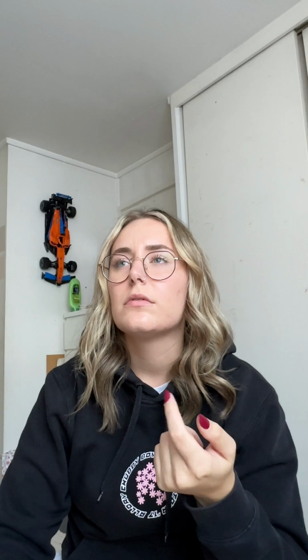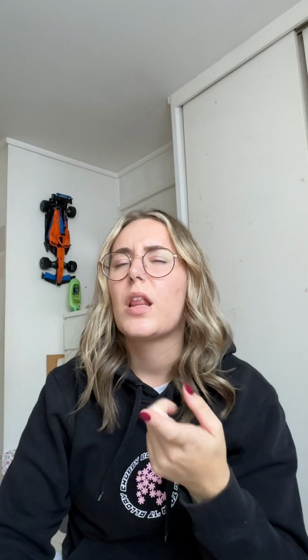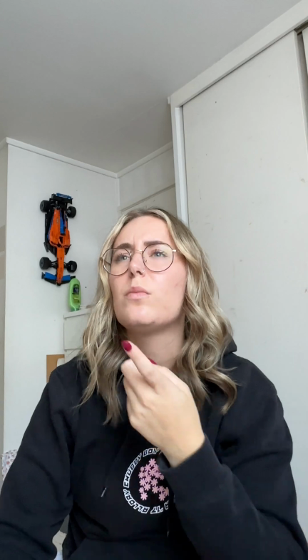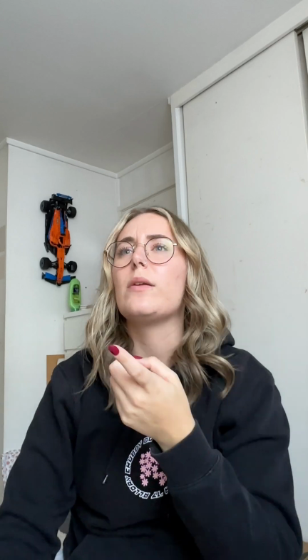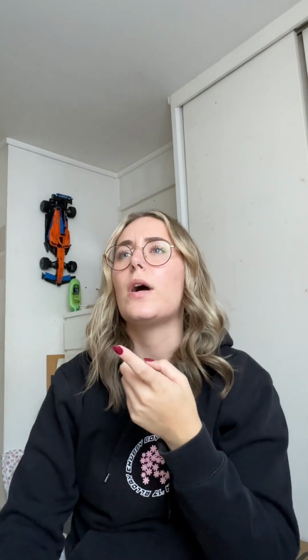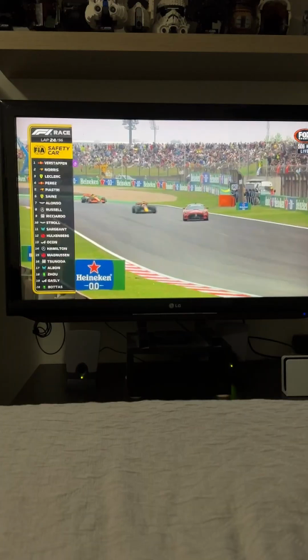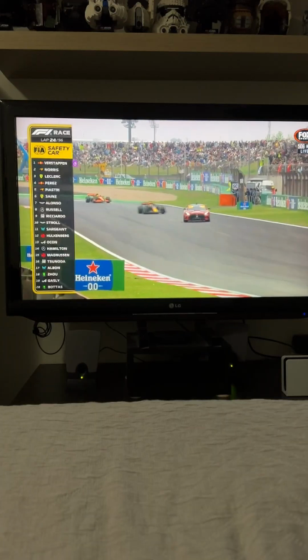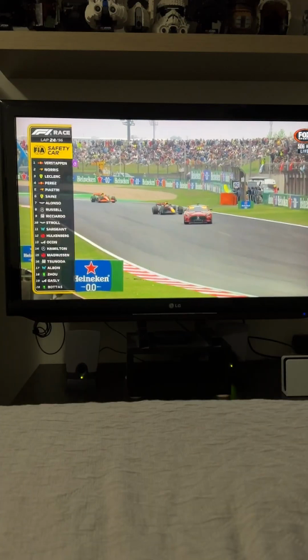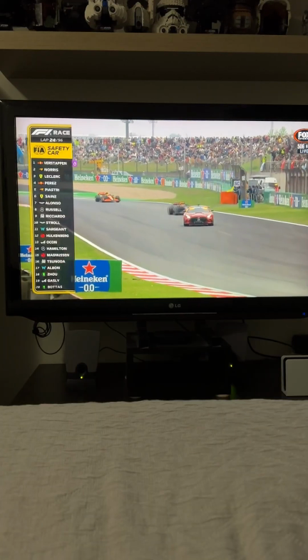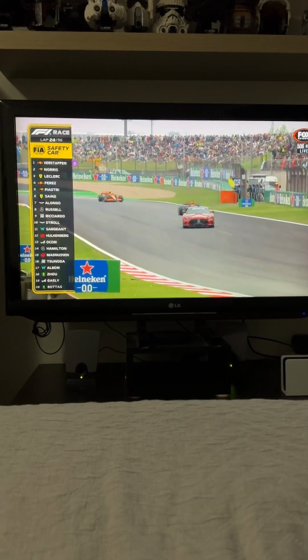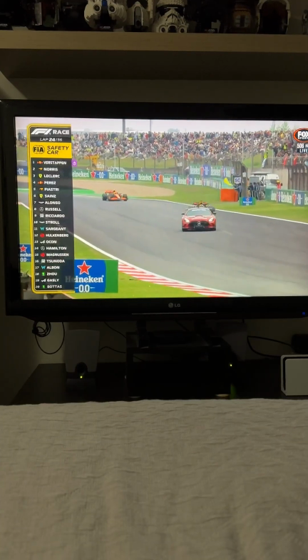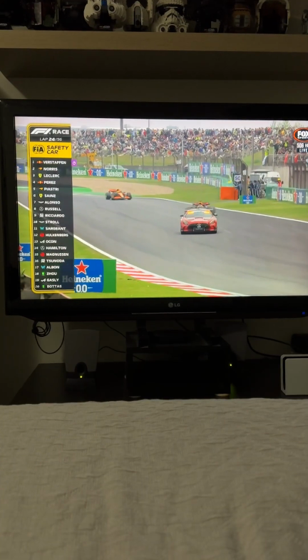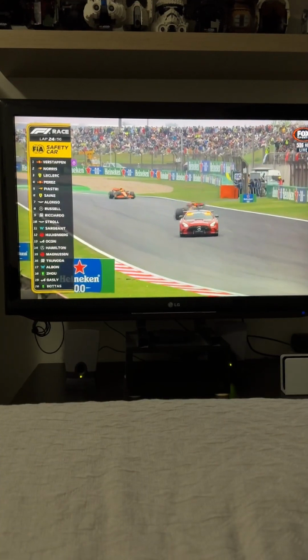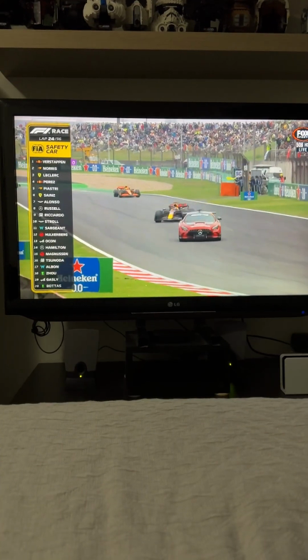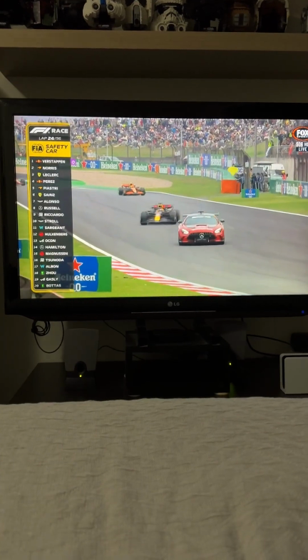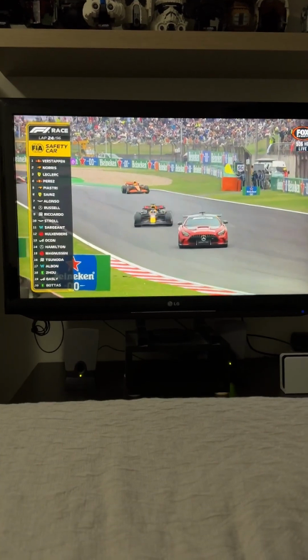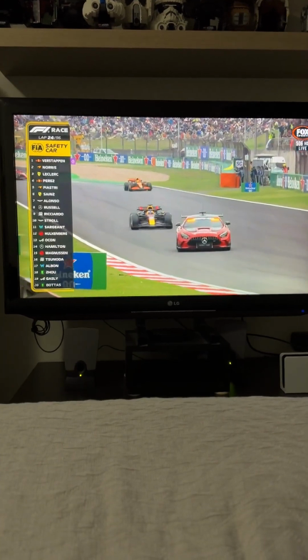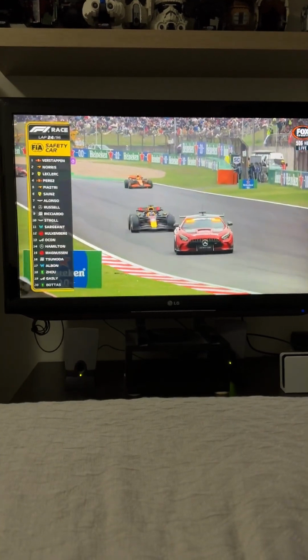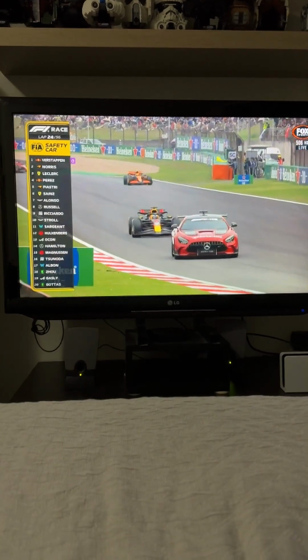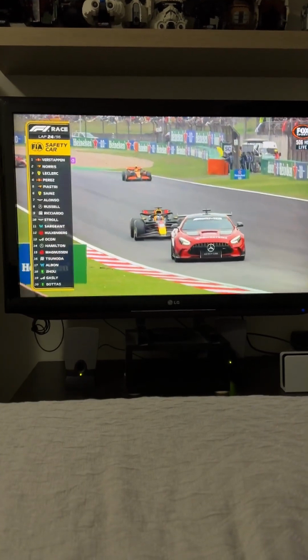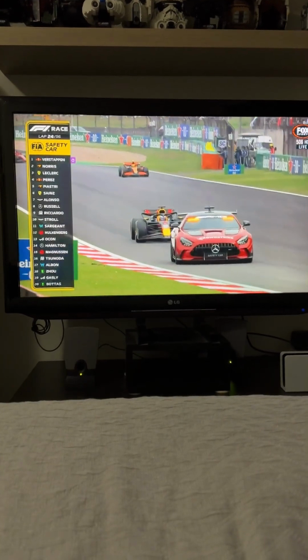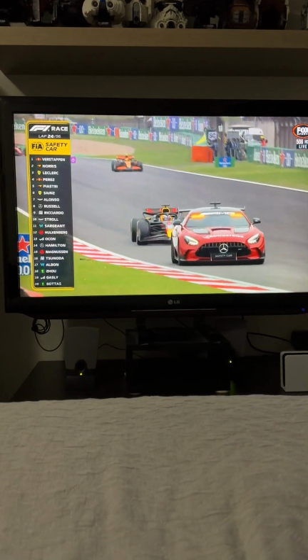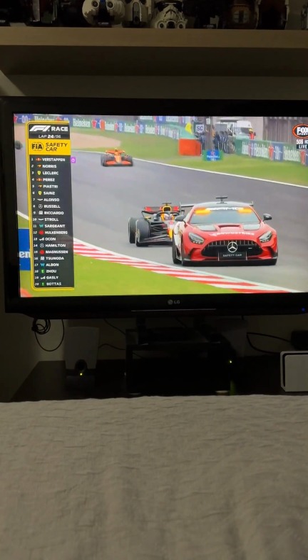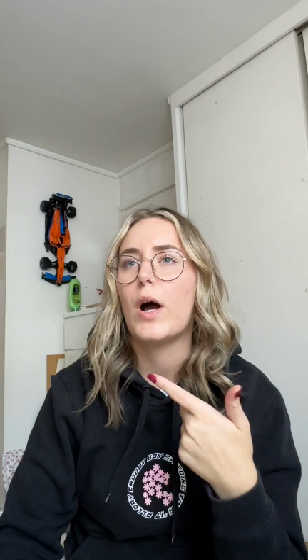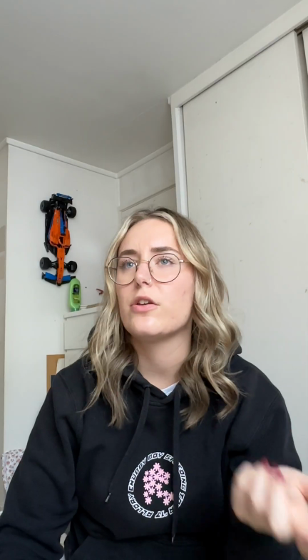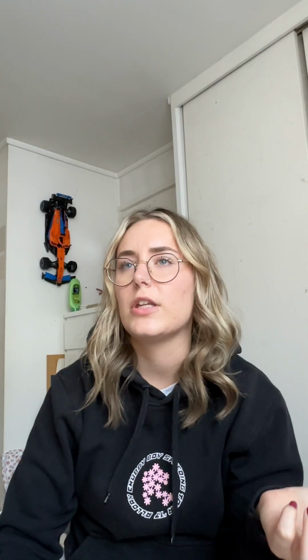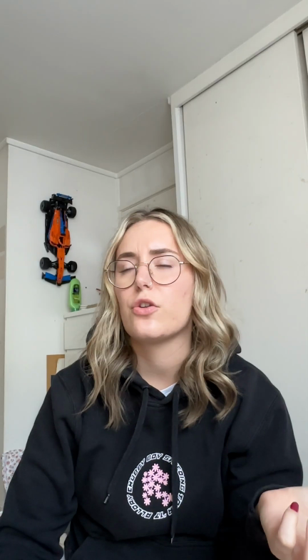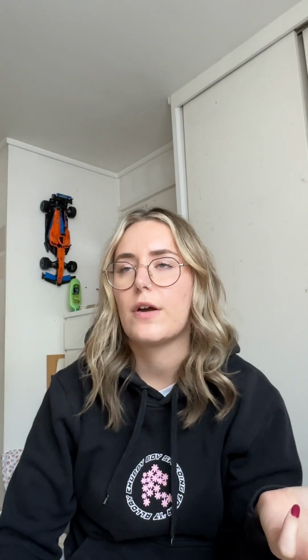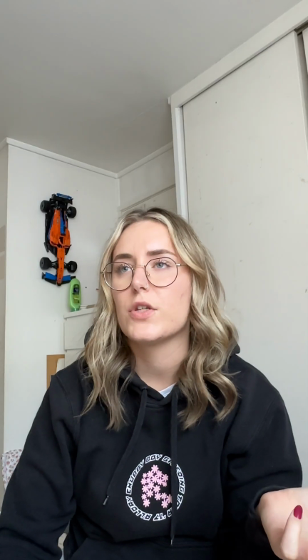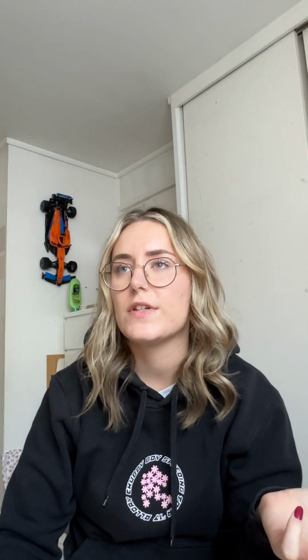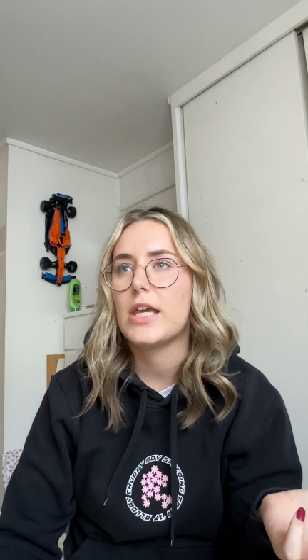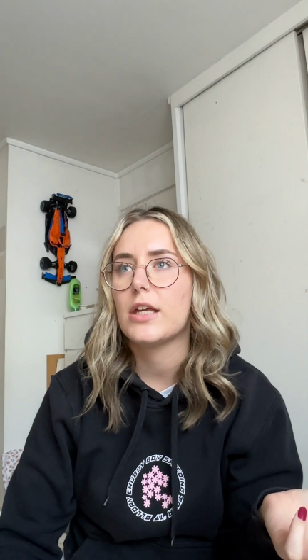Wait, why is that car coming out every time there's a crash, and why don't the other drivers overtake it?